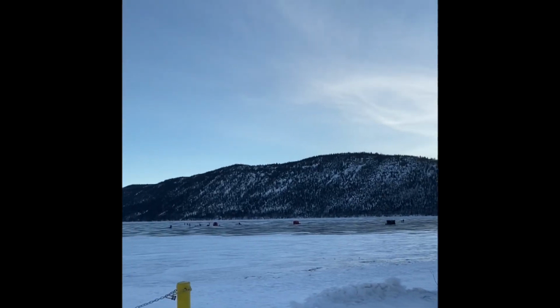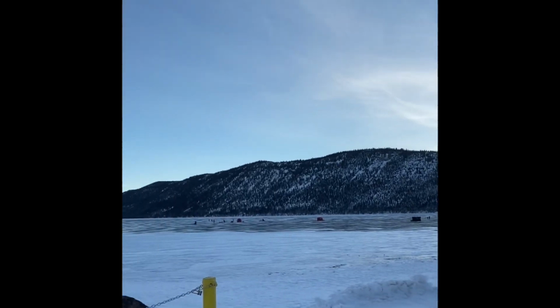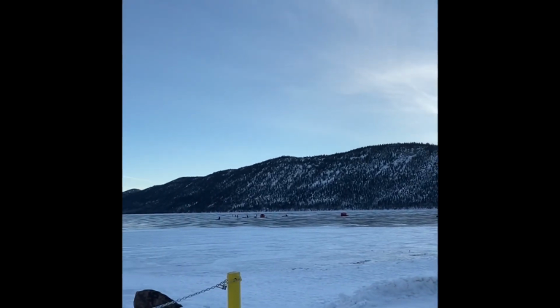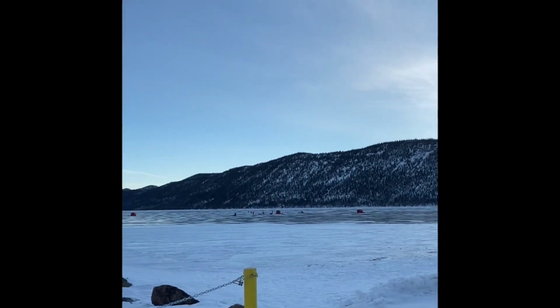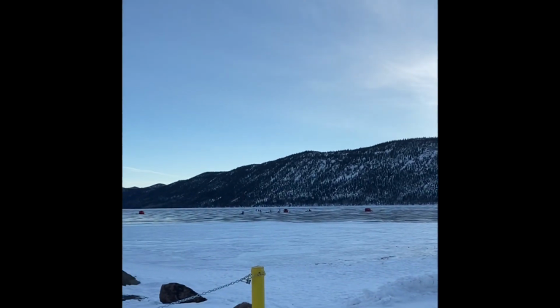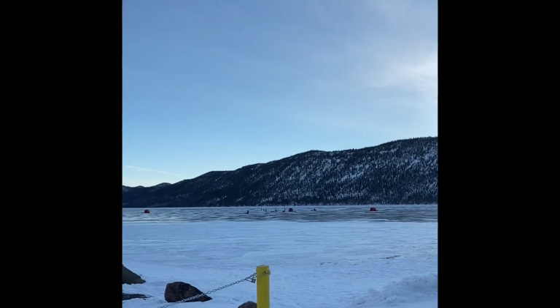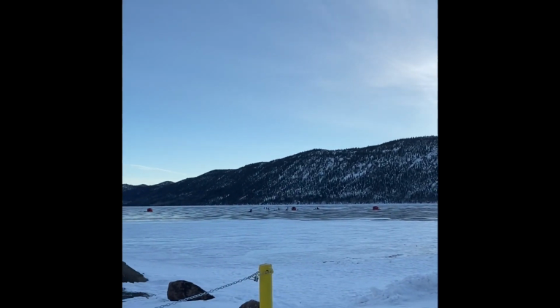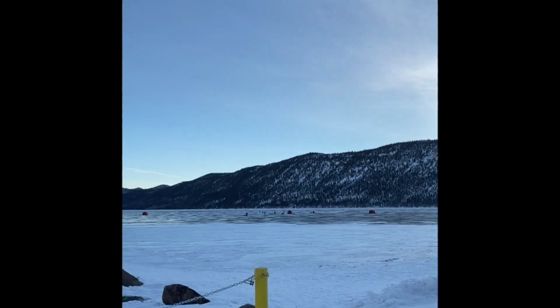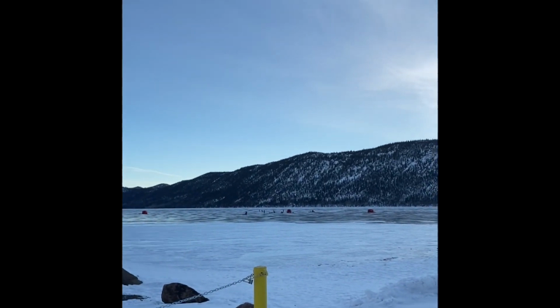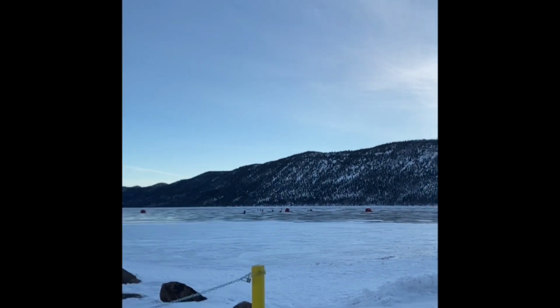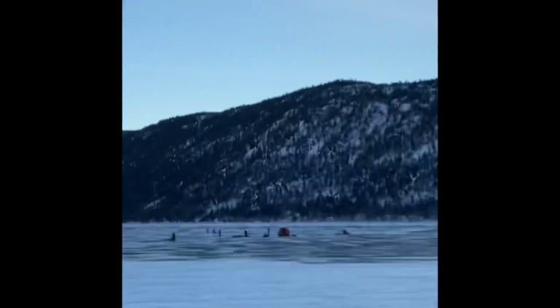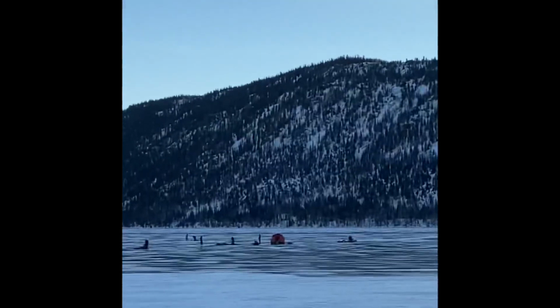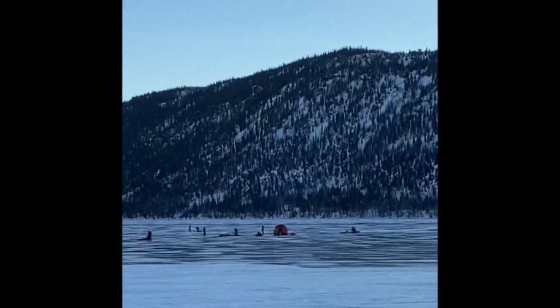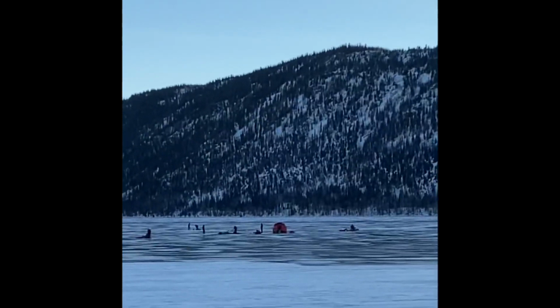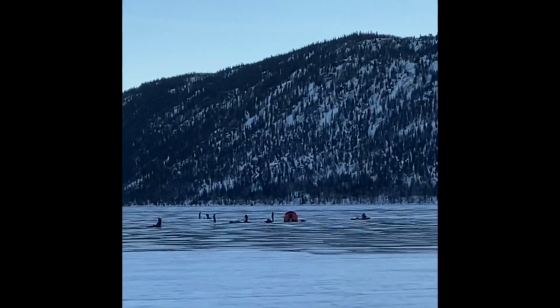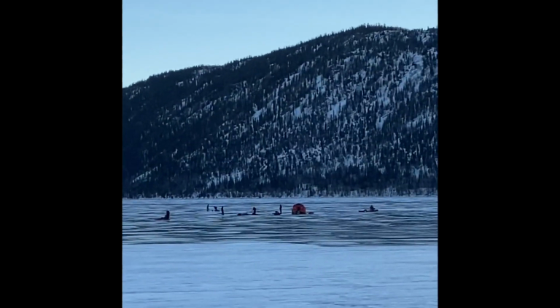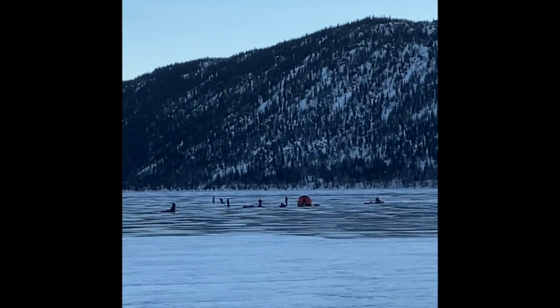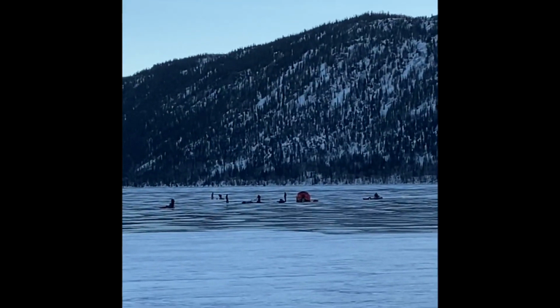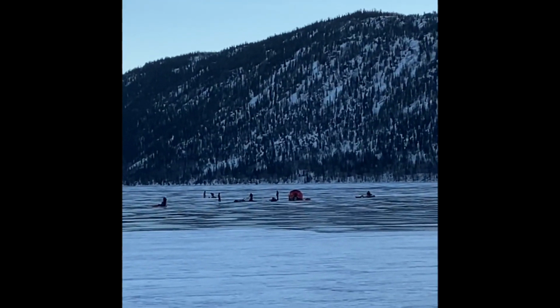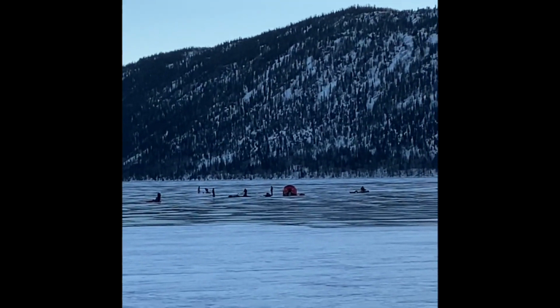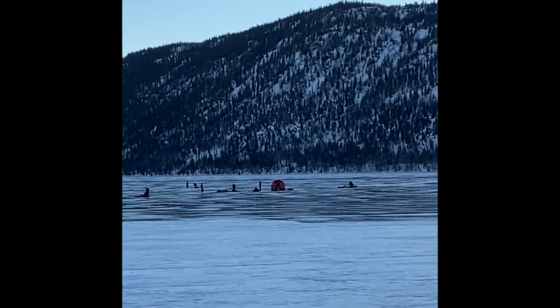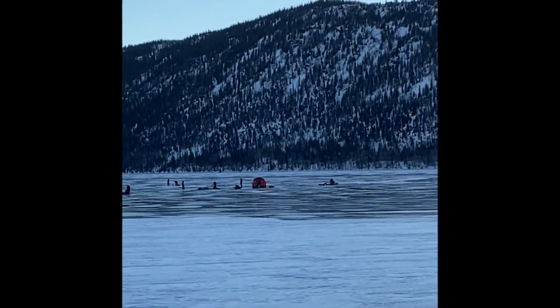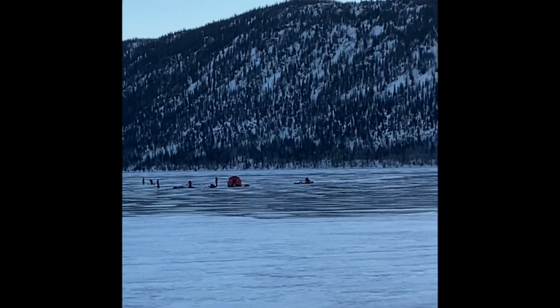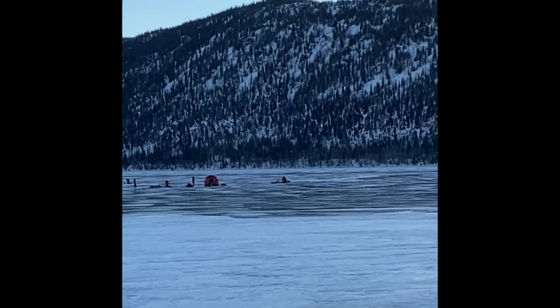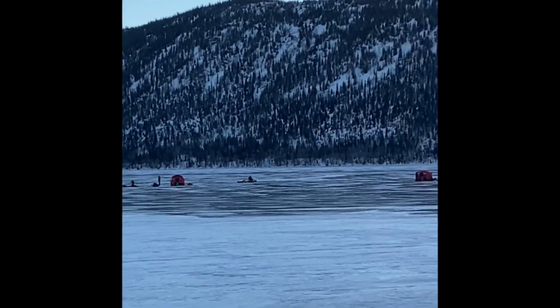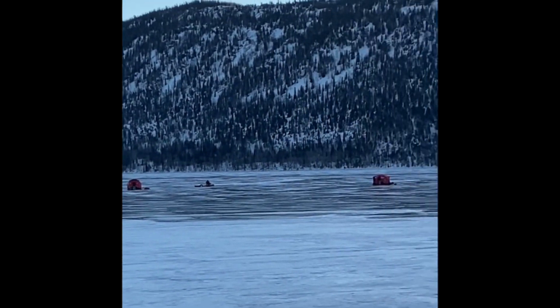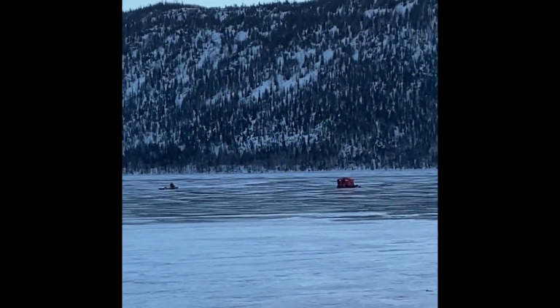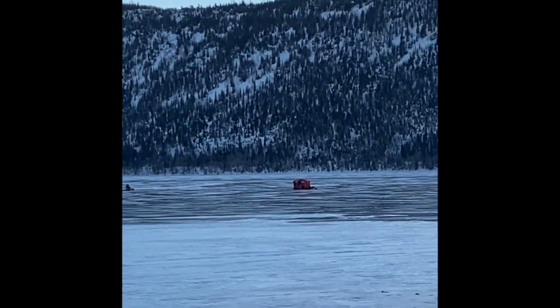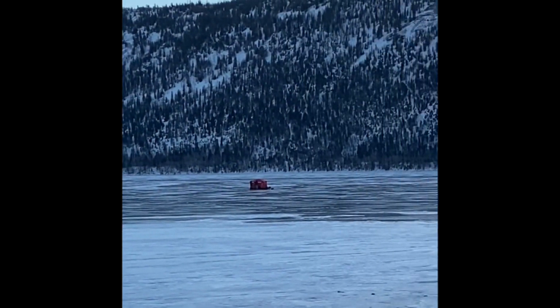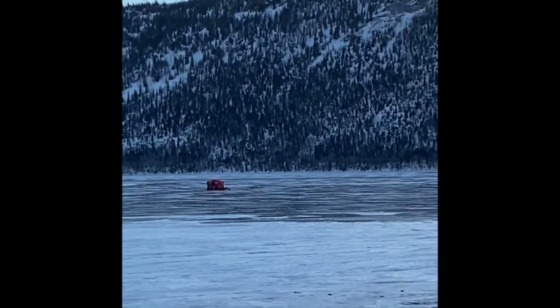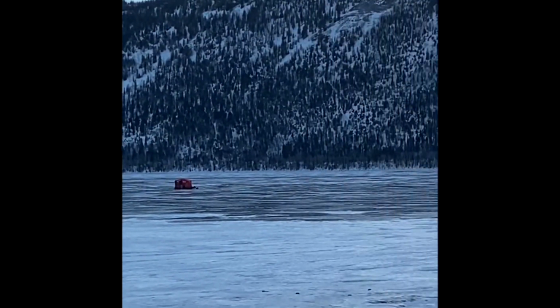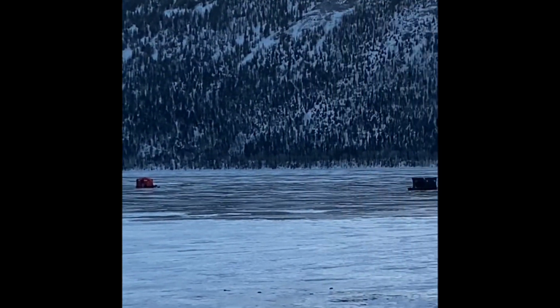We made it to Fish Lake. There's already people out on the ice — ice fishing.